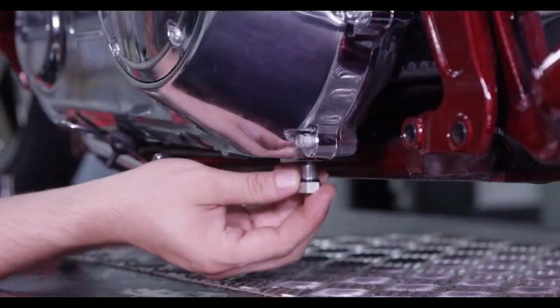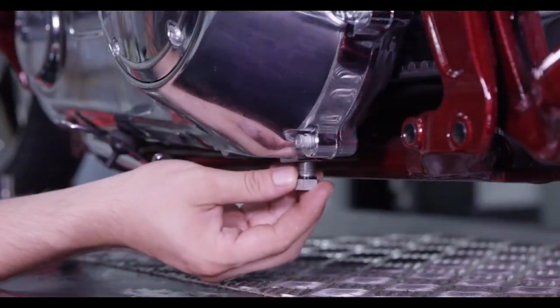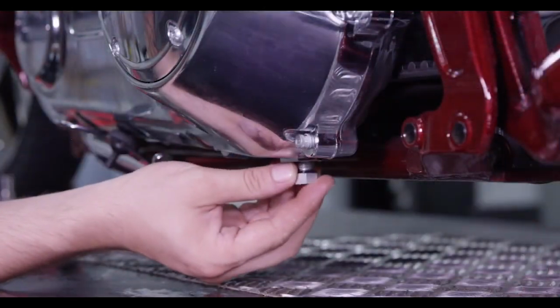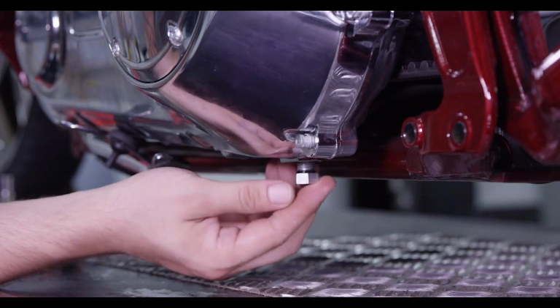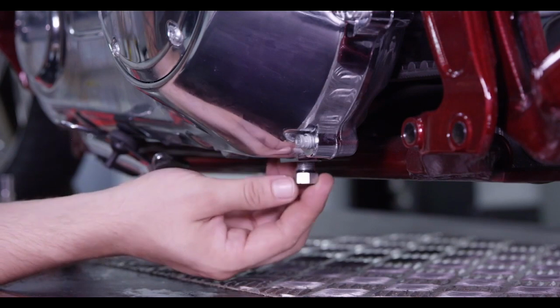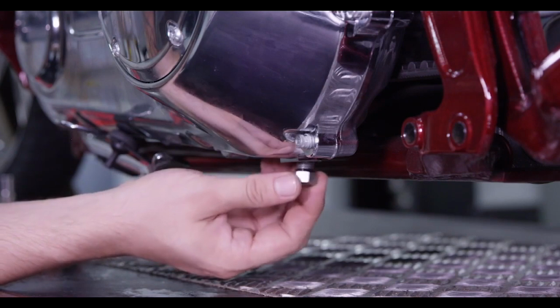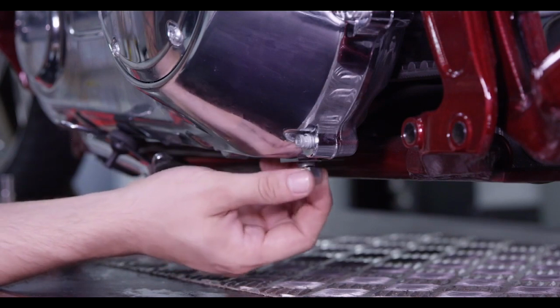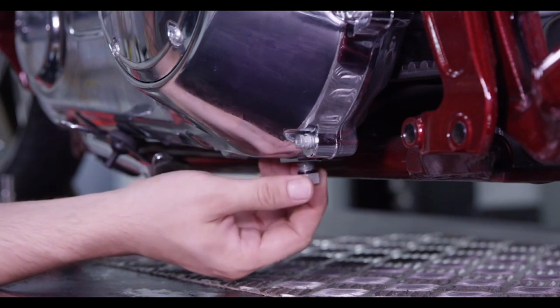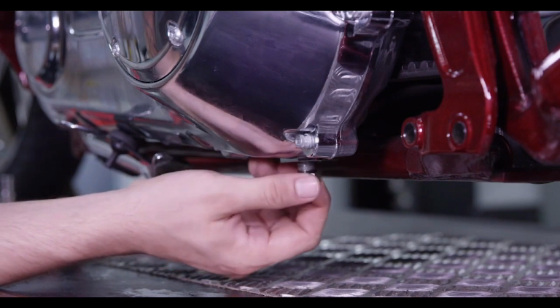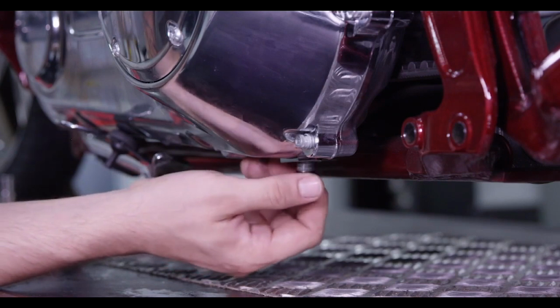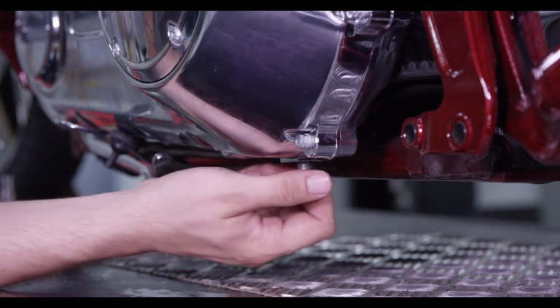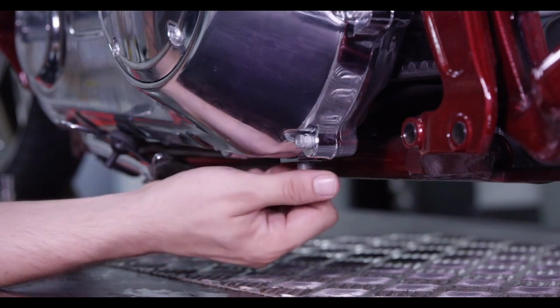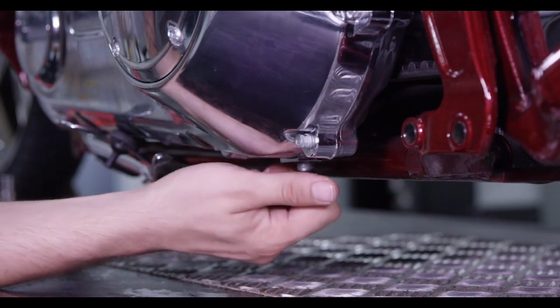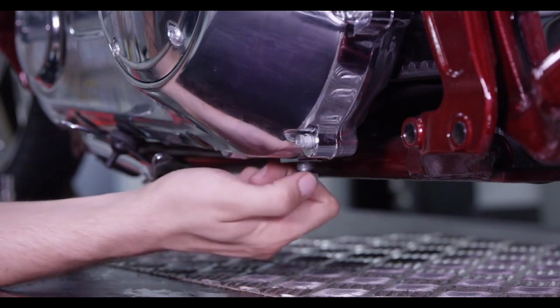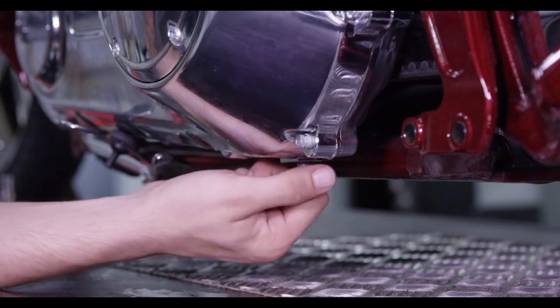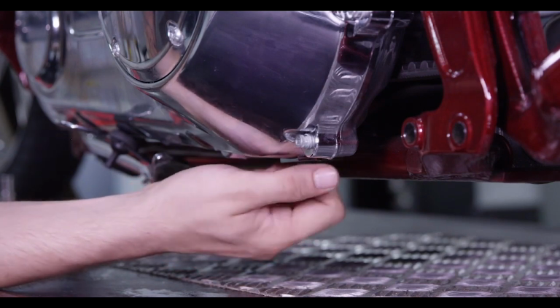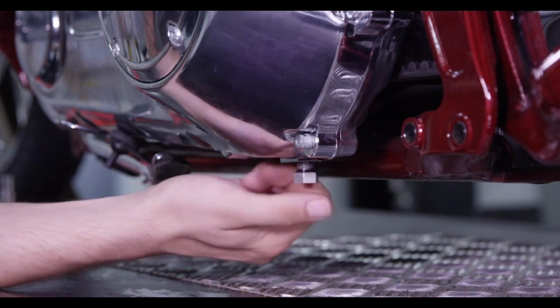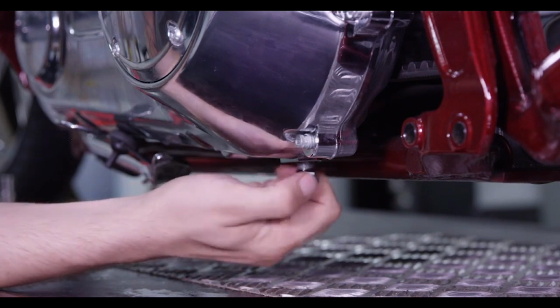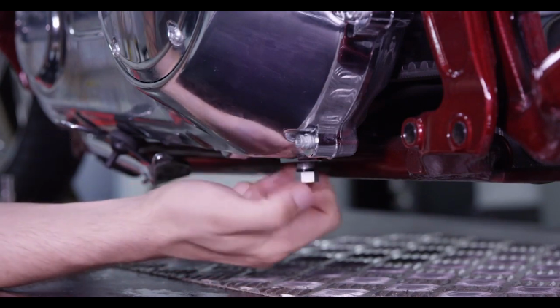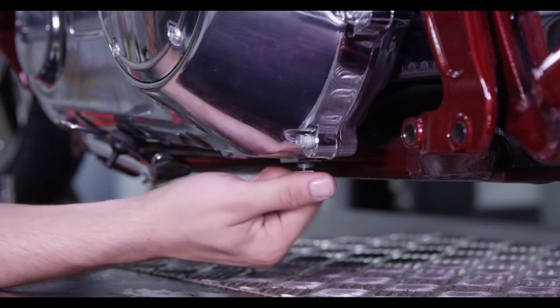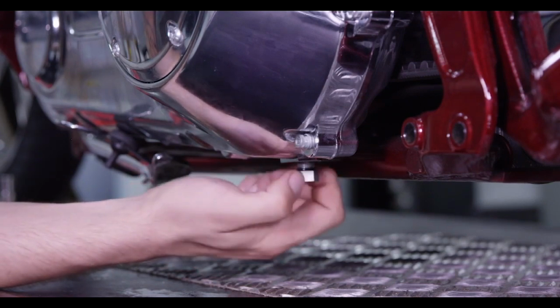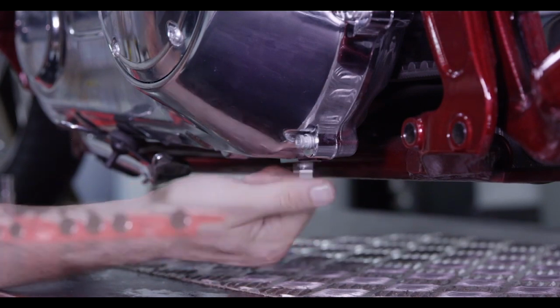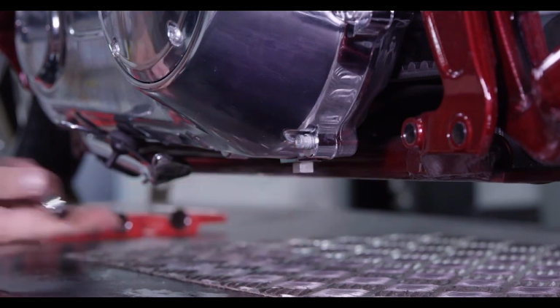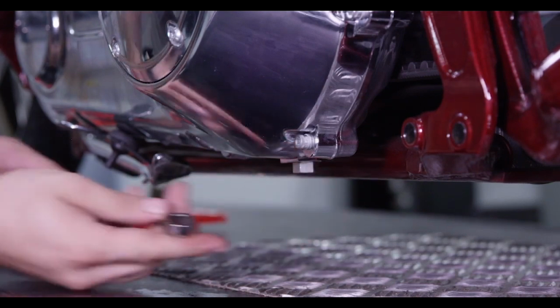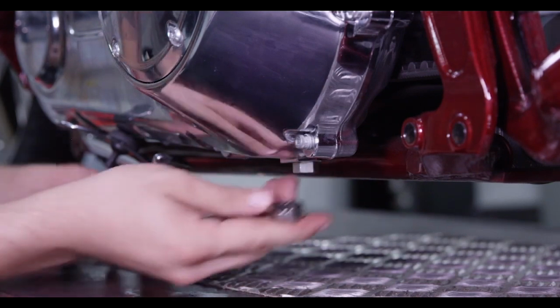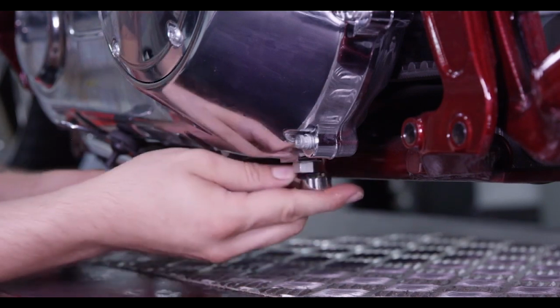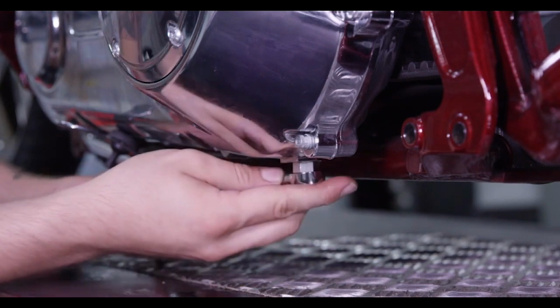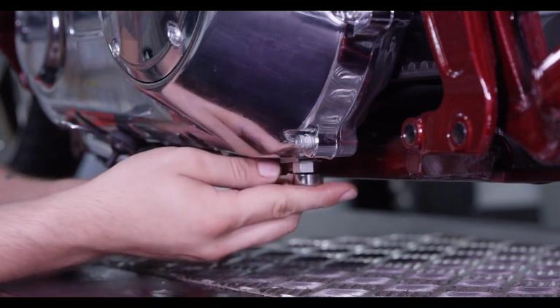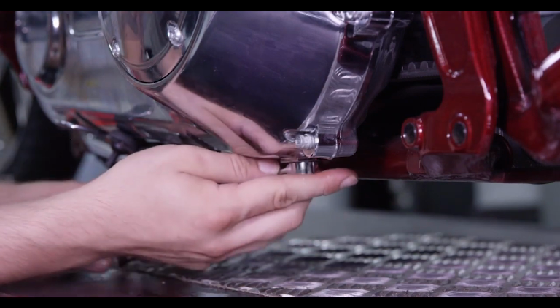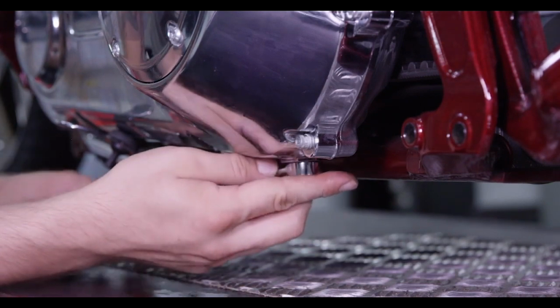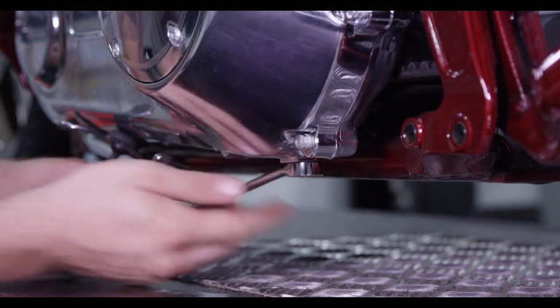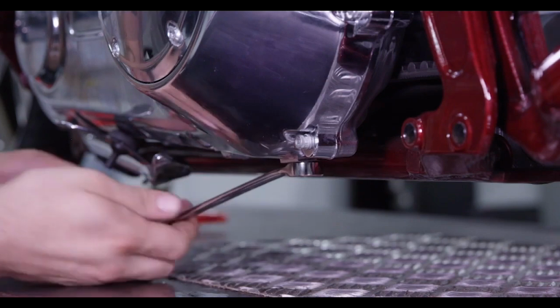Reinstall the oil drain bolt, then torque the bolt to 30 to 60 inch pounds or 4 to 6.8 Newton meters.